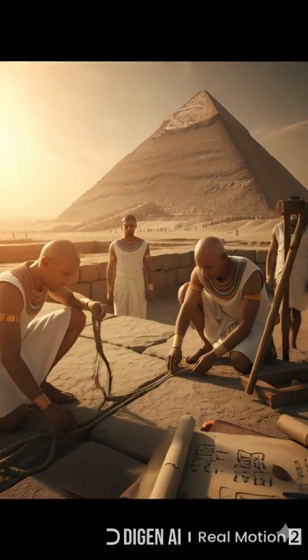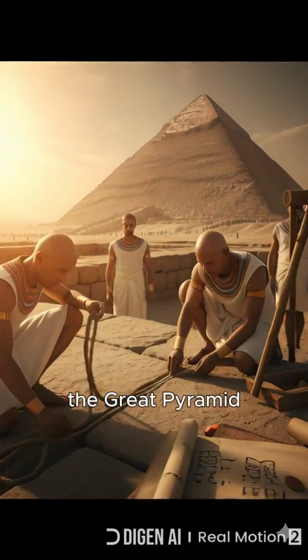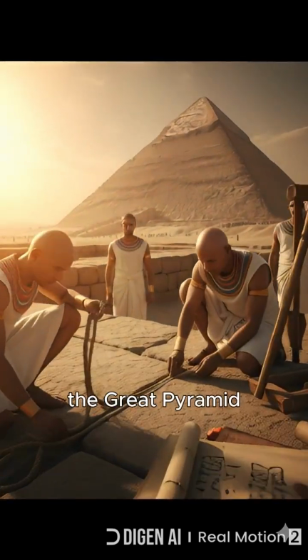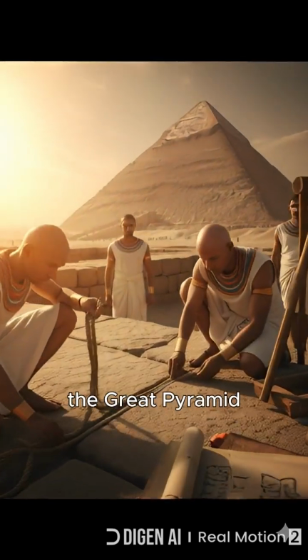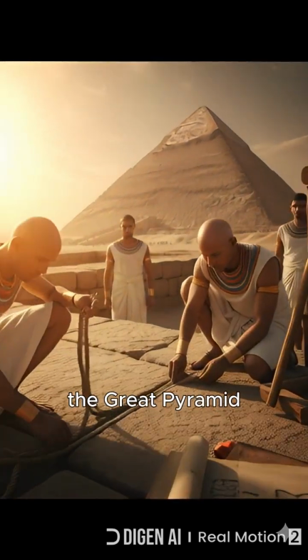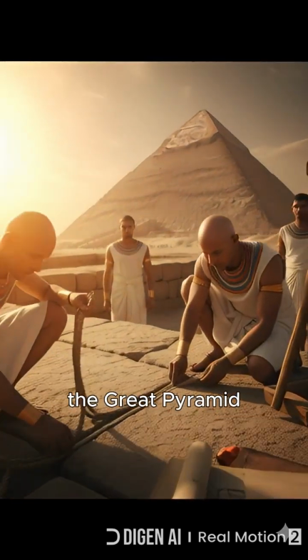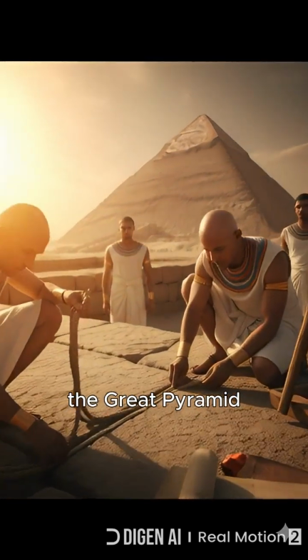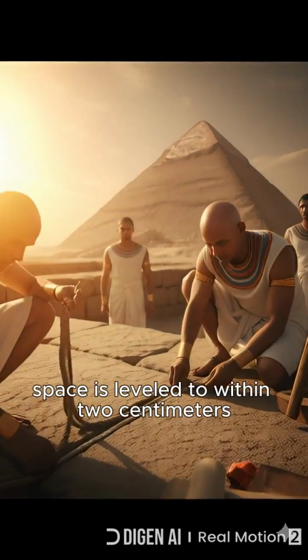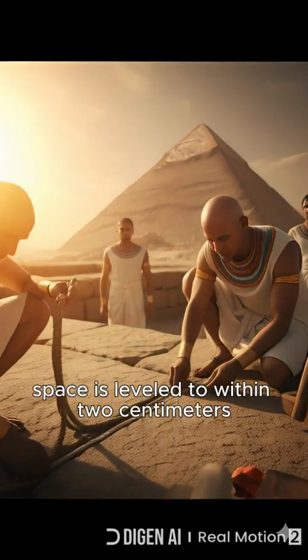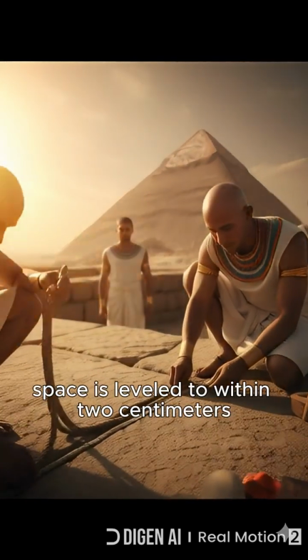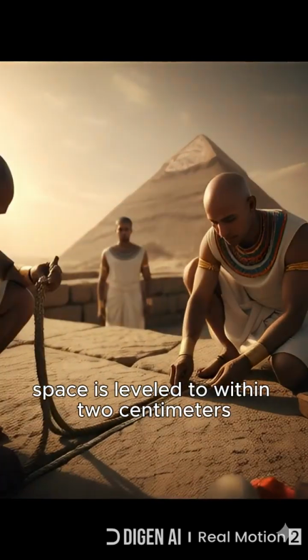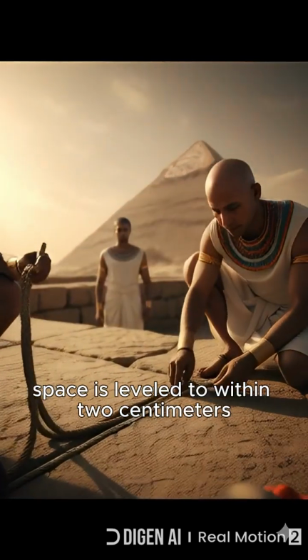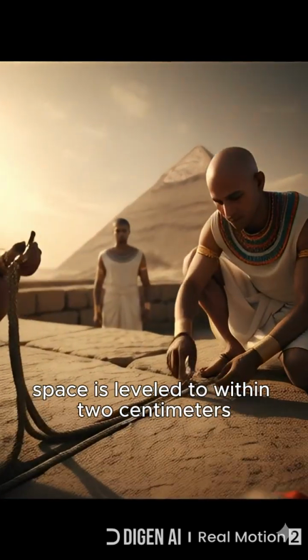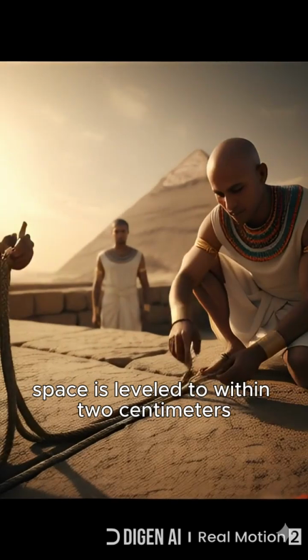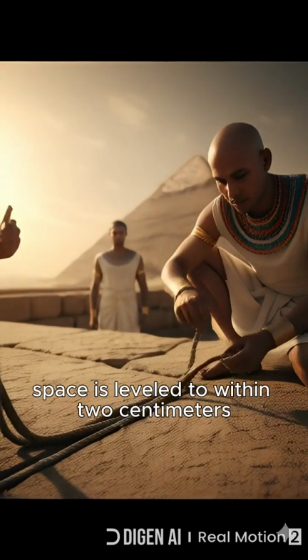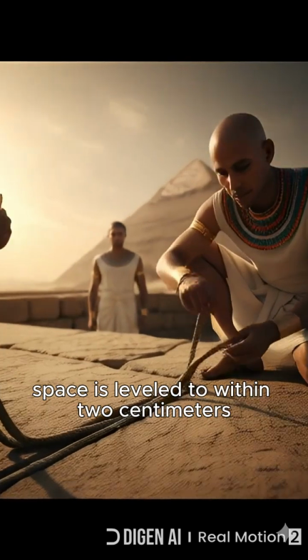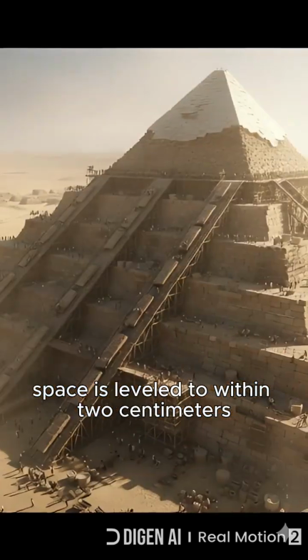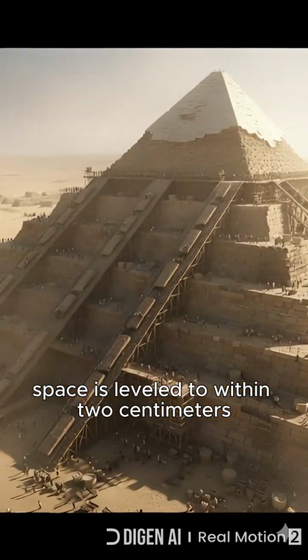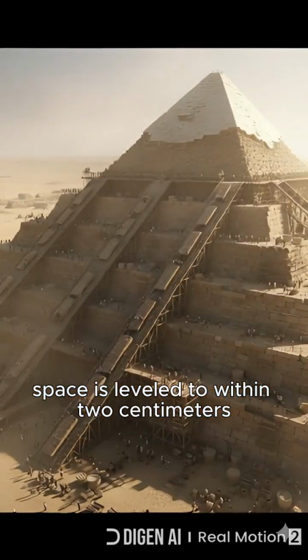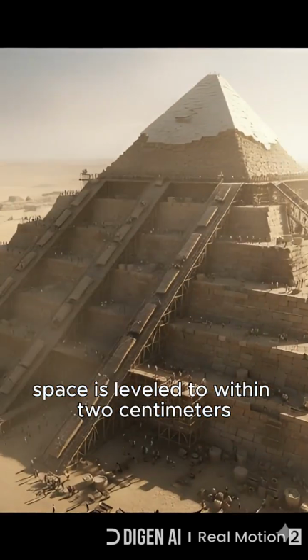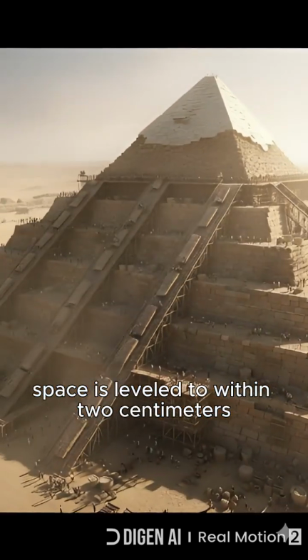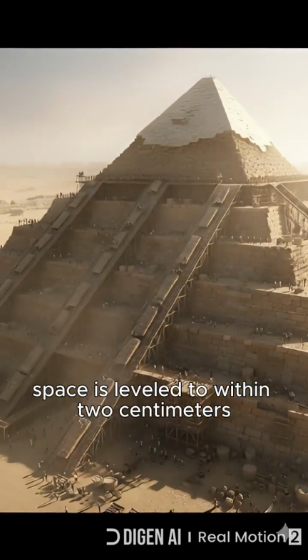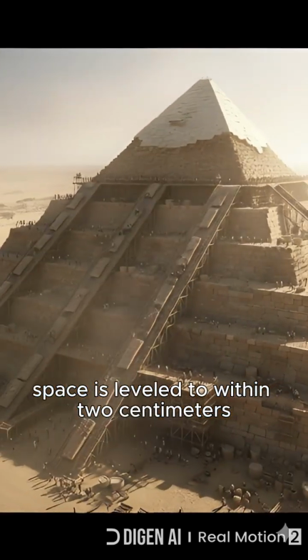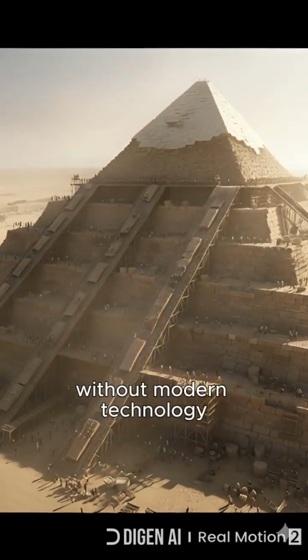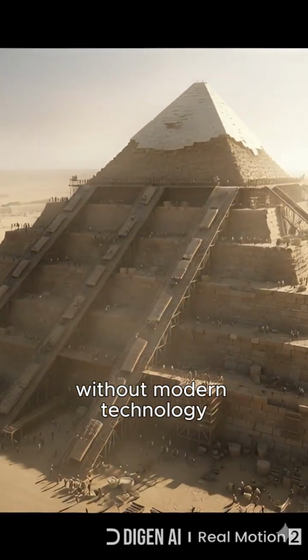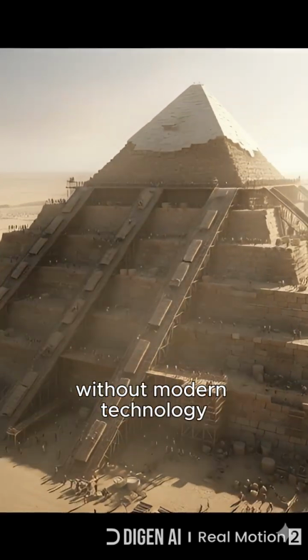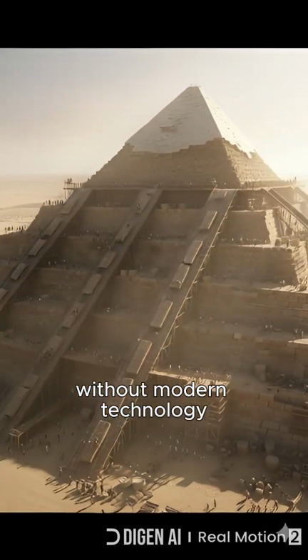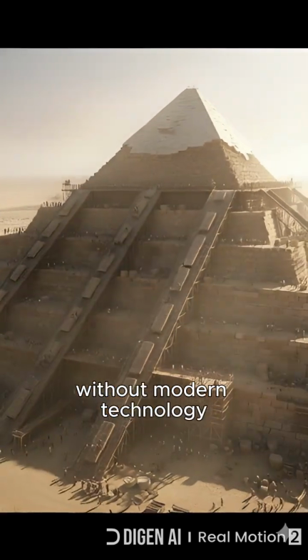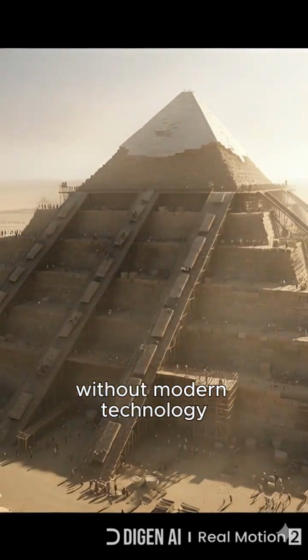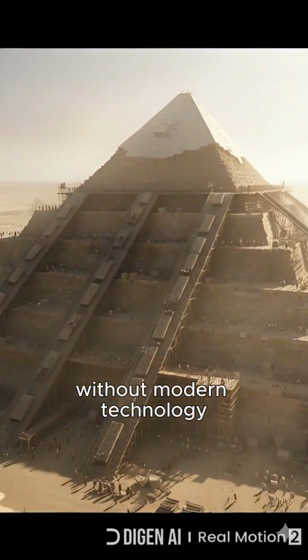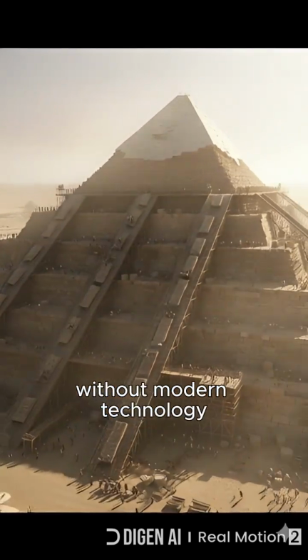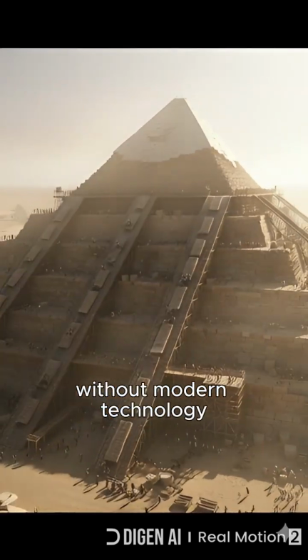The Great Pyramid's base is leveled to within 2 centimeters — without modern technology.